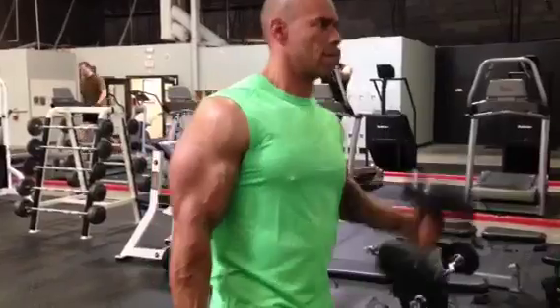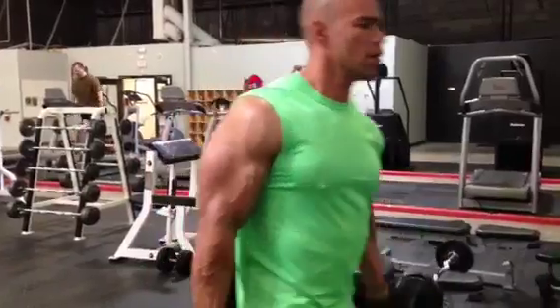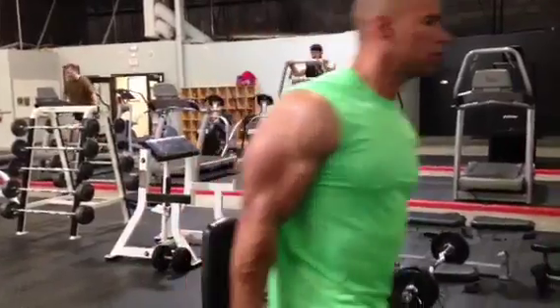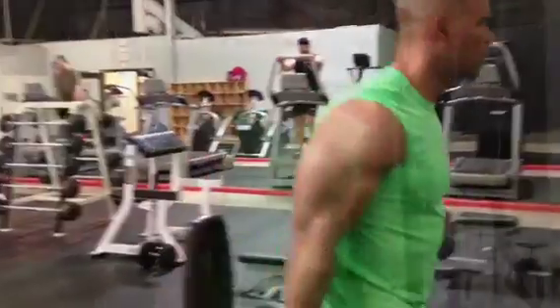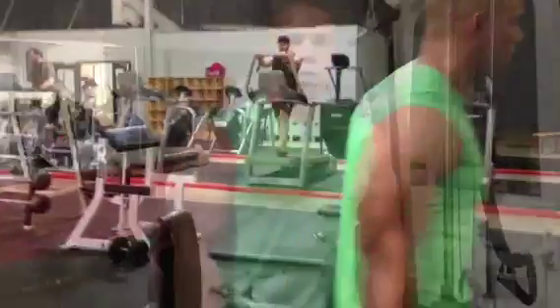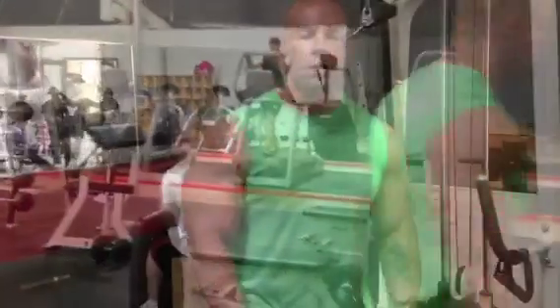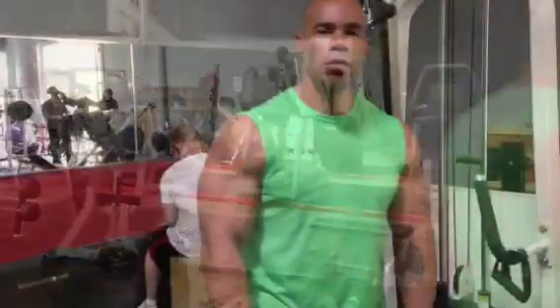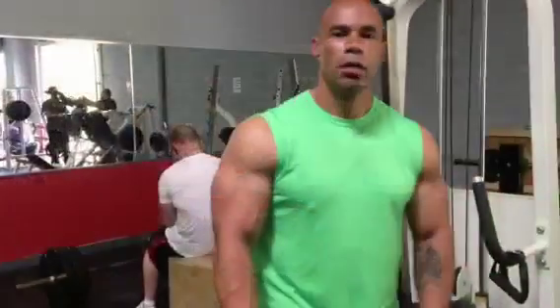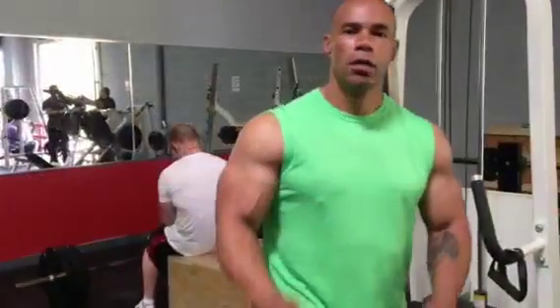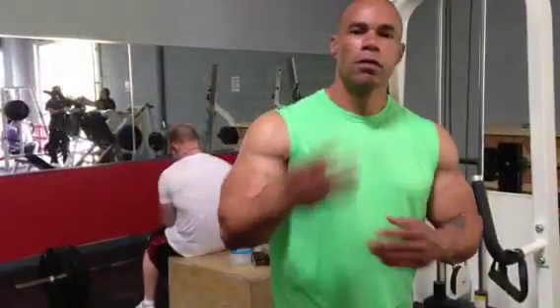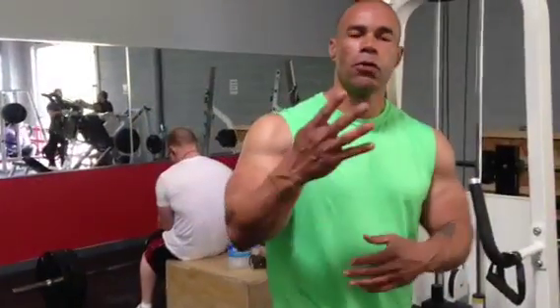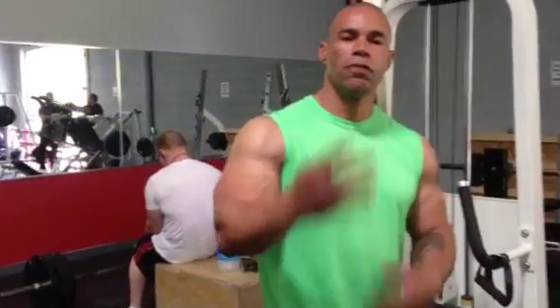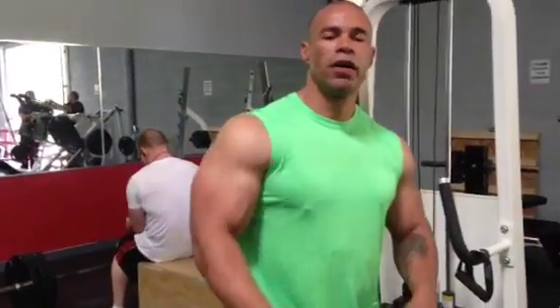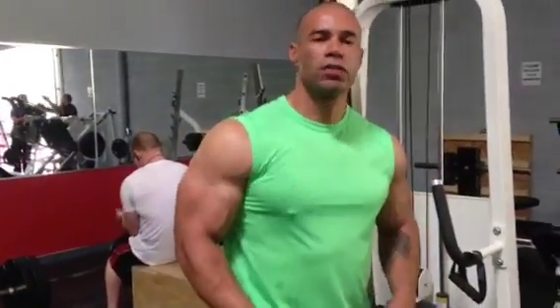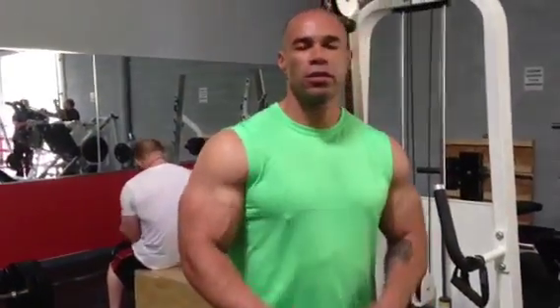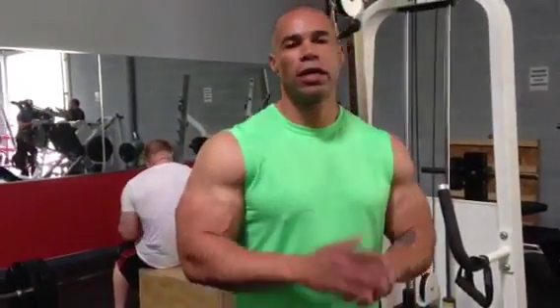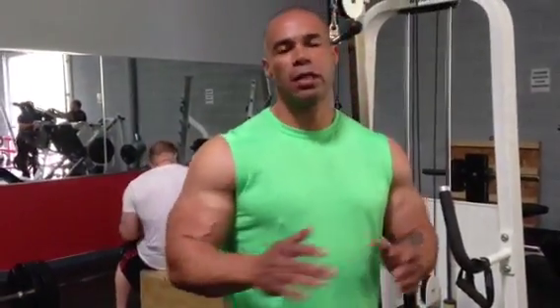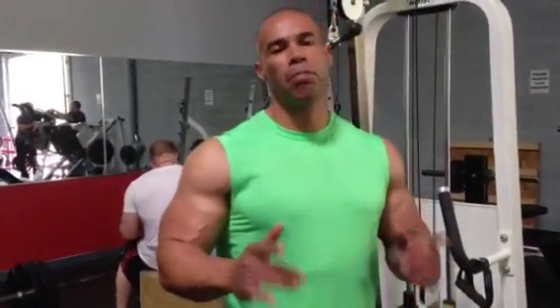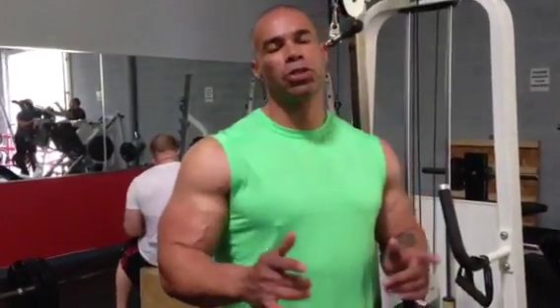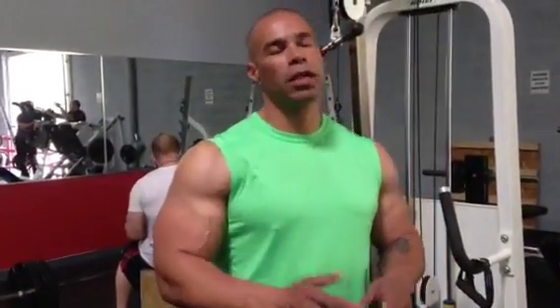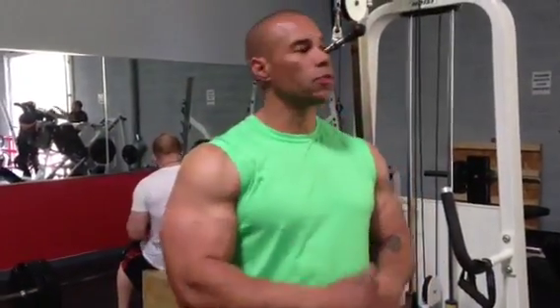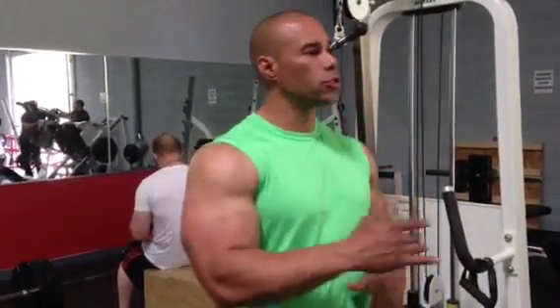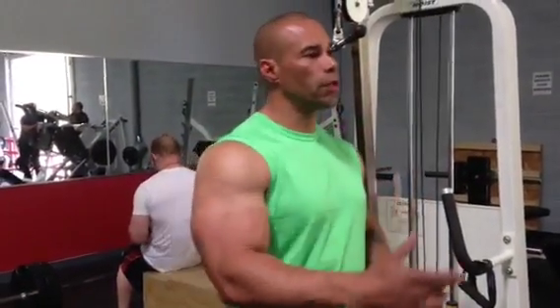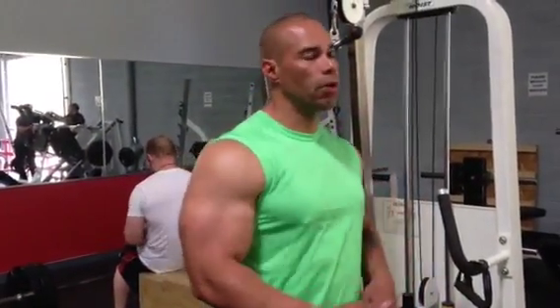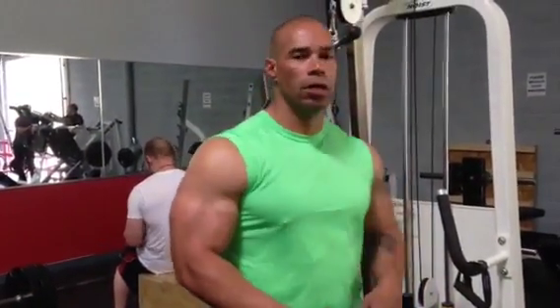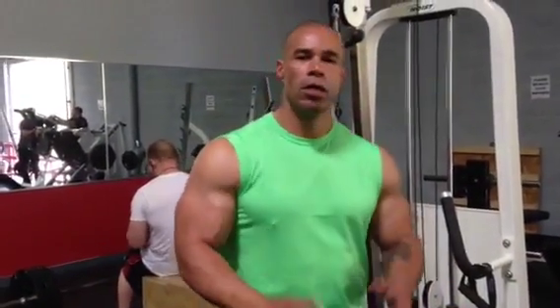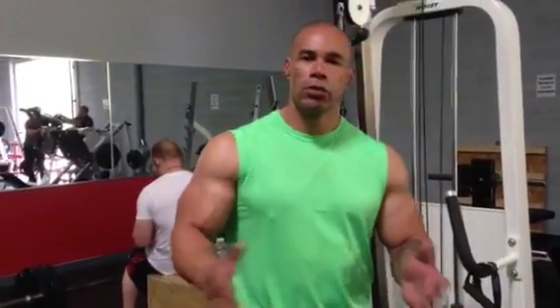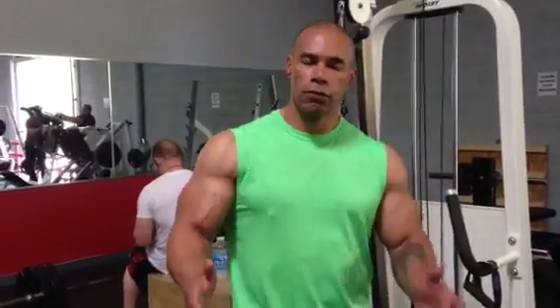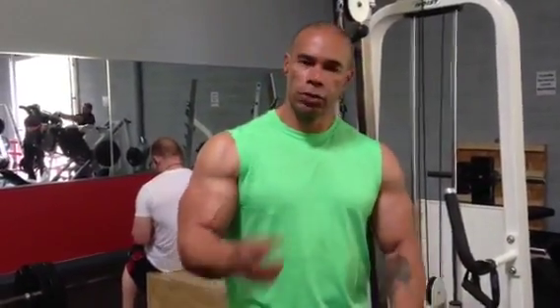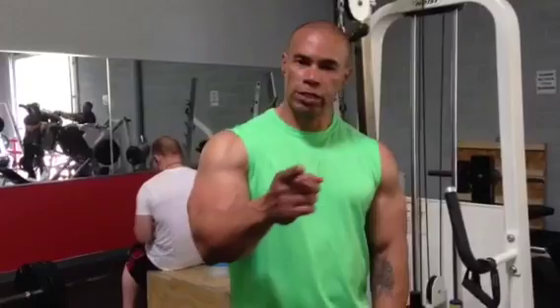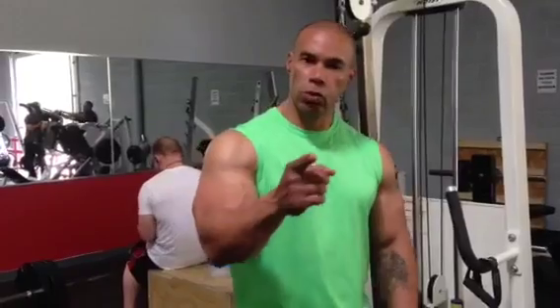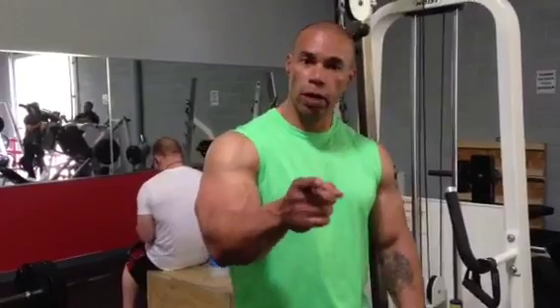Okay, fourth and final set, tricep pushdowns with a straight bar, four sets of 12.